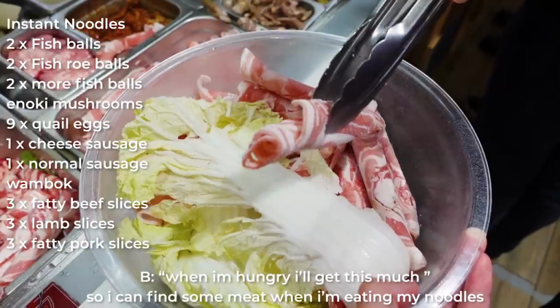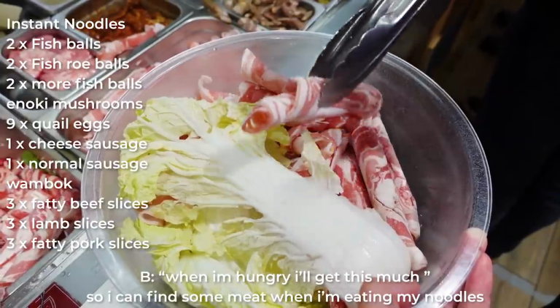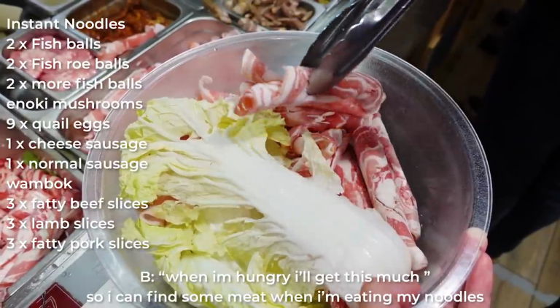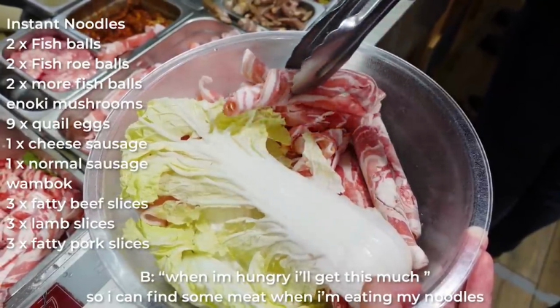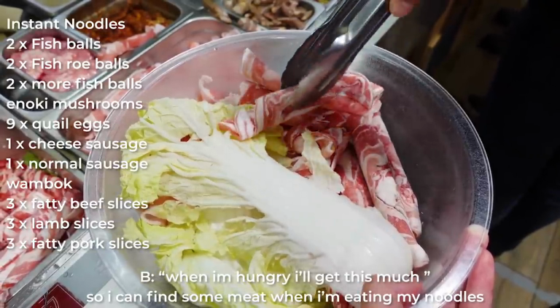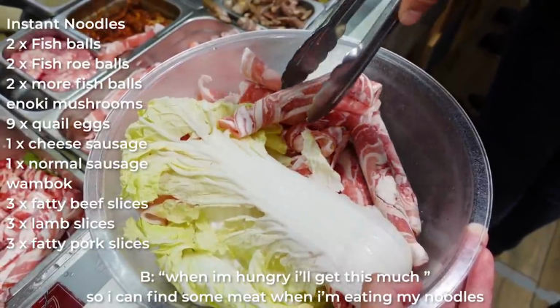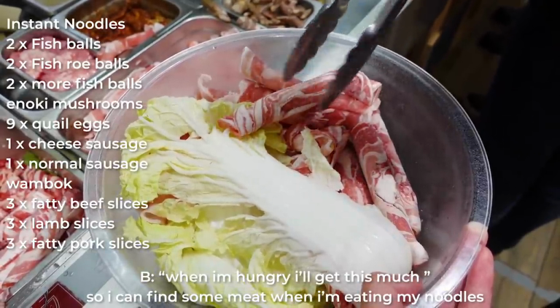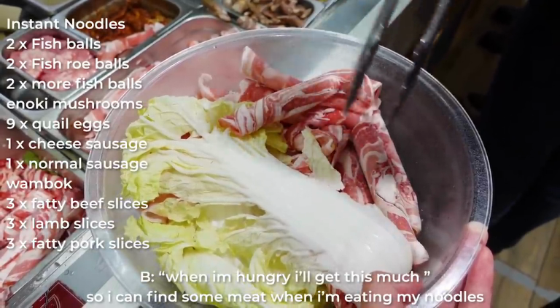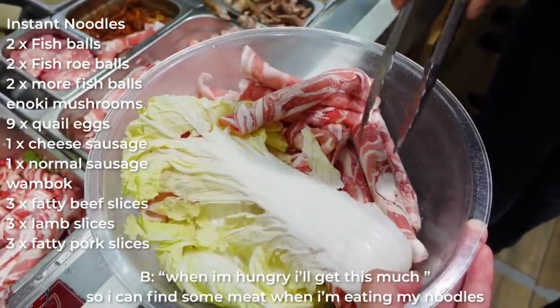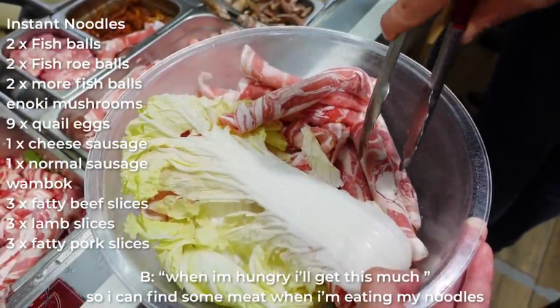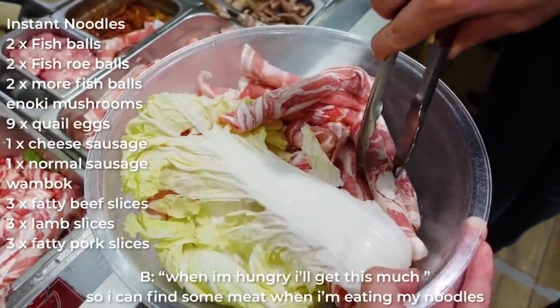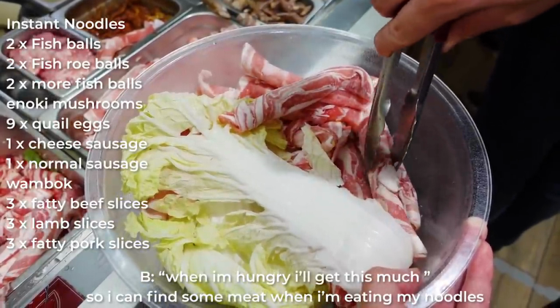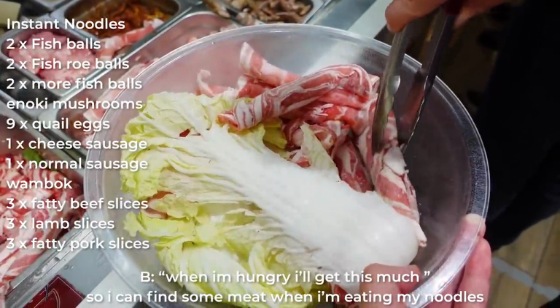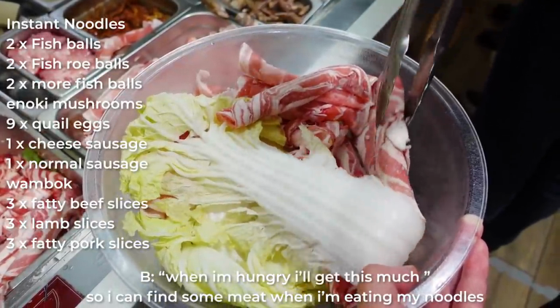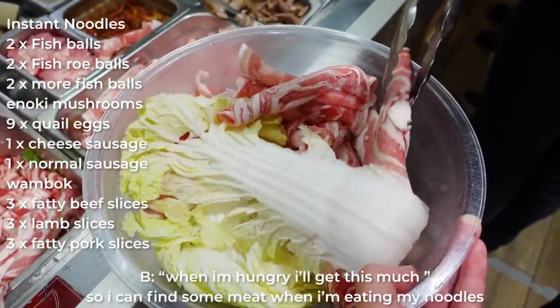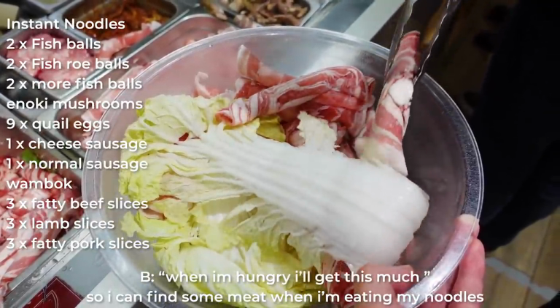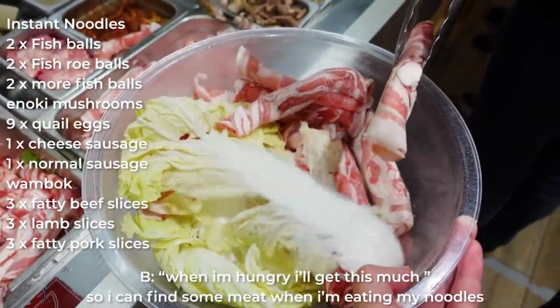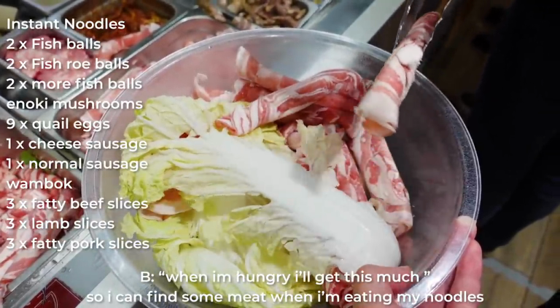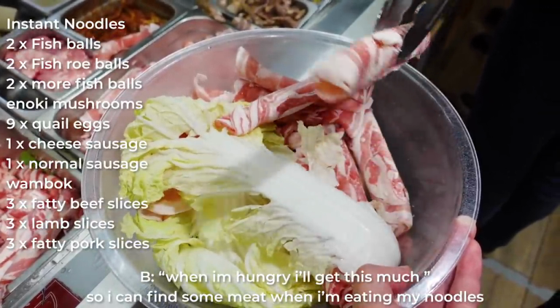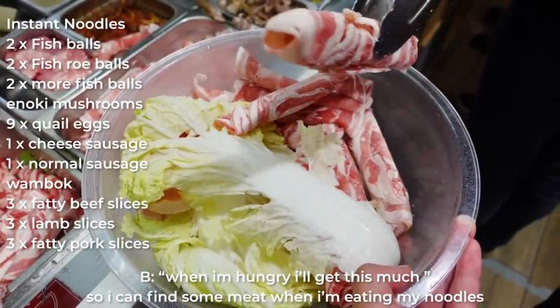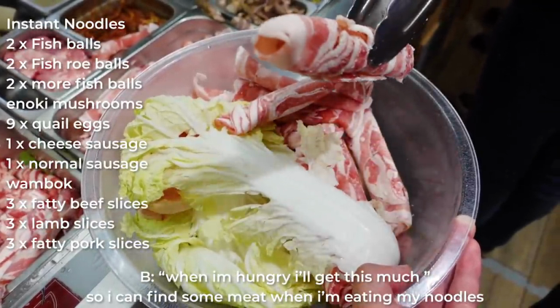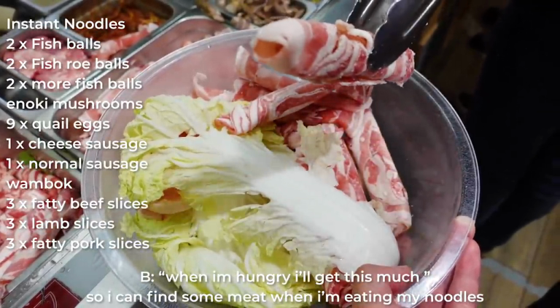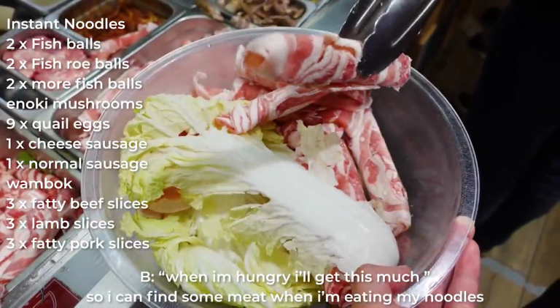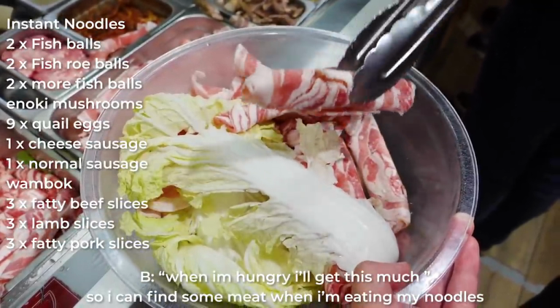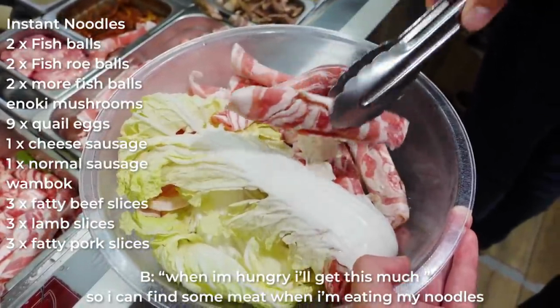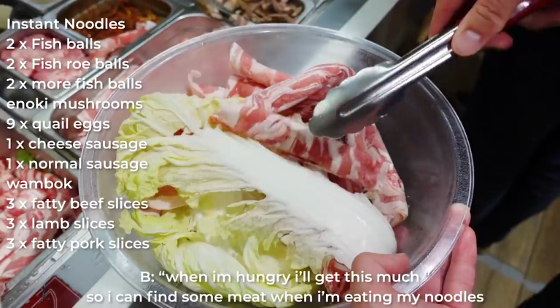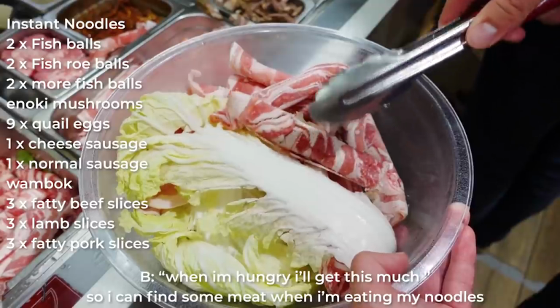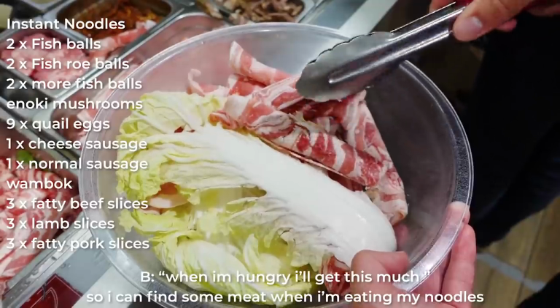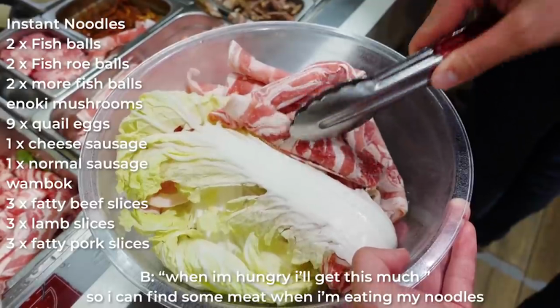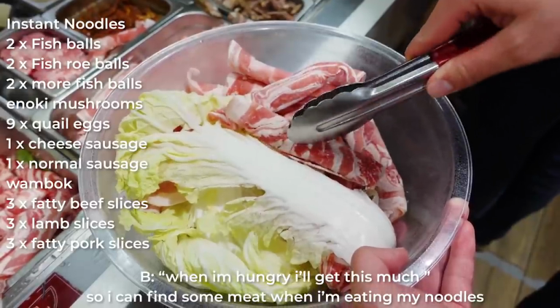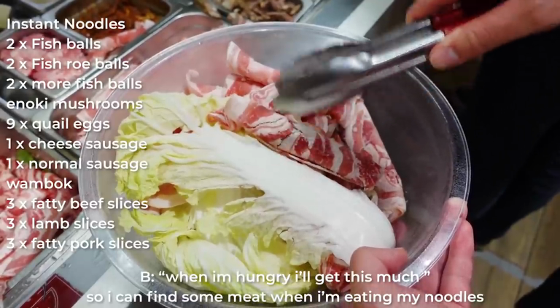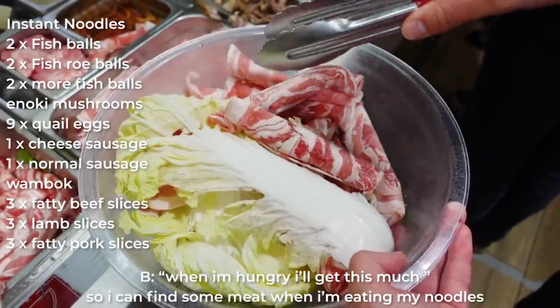When I'm eating my noodles you won't need to find the meat — it'll be very visible.